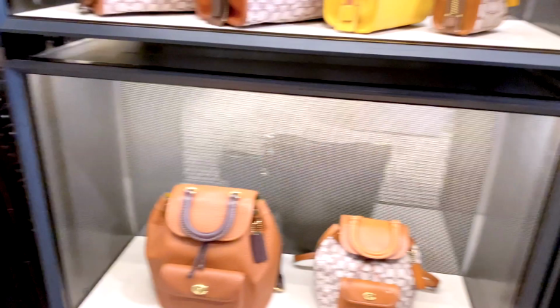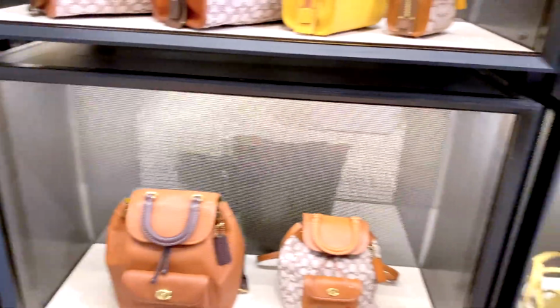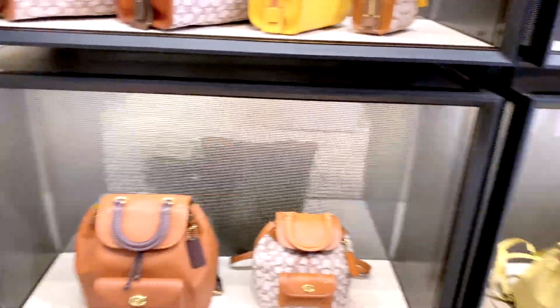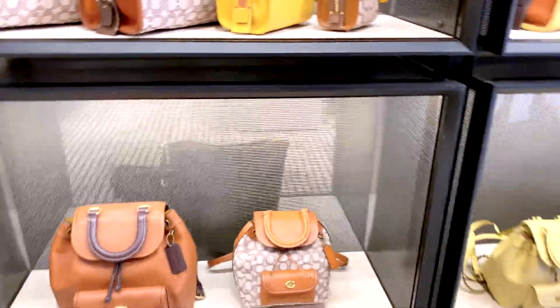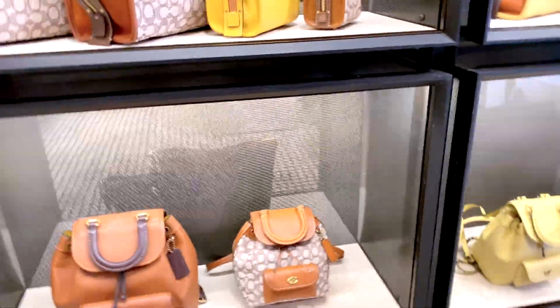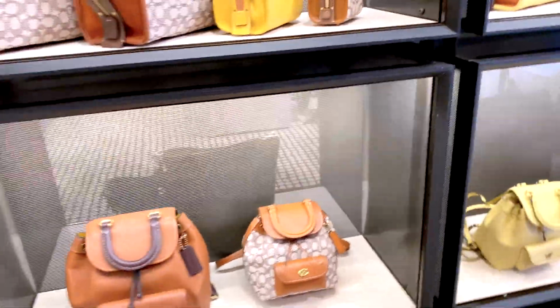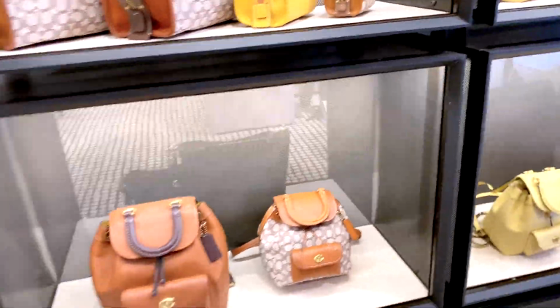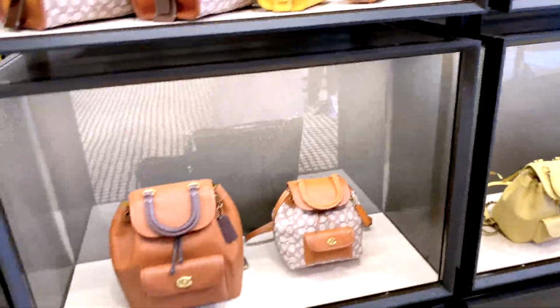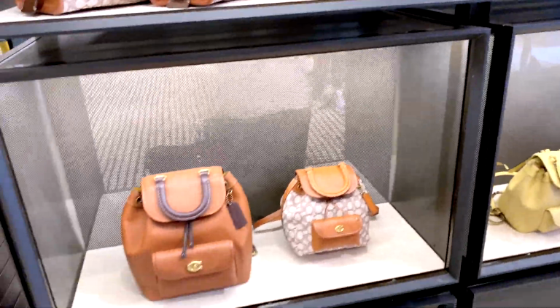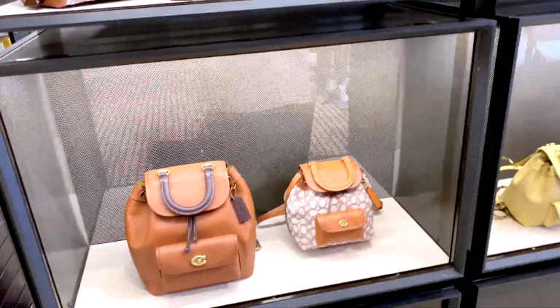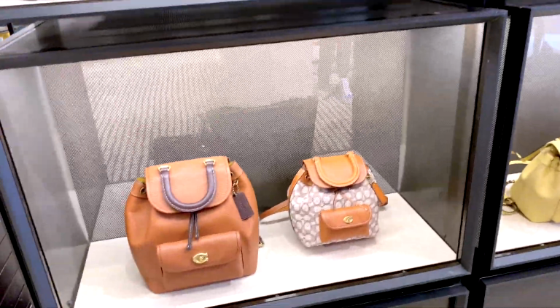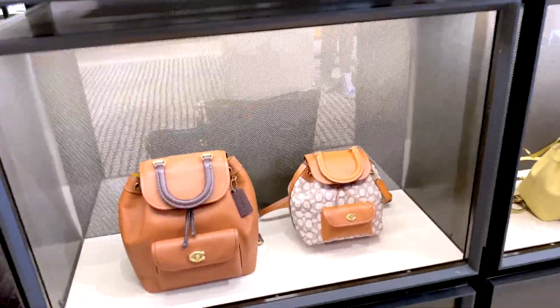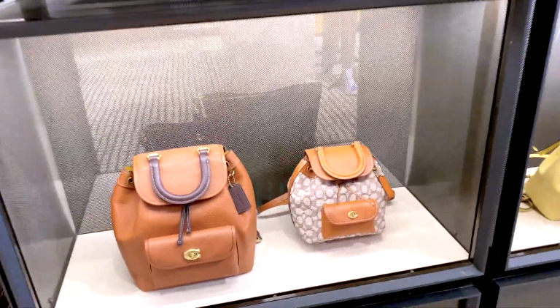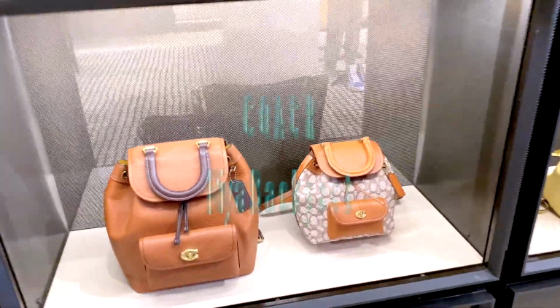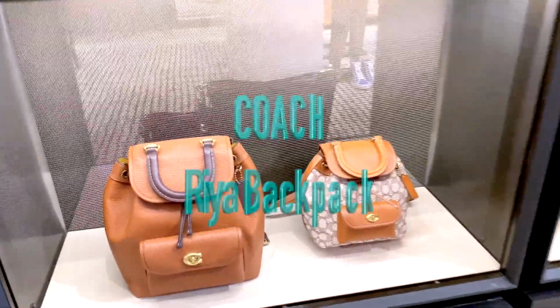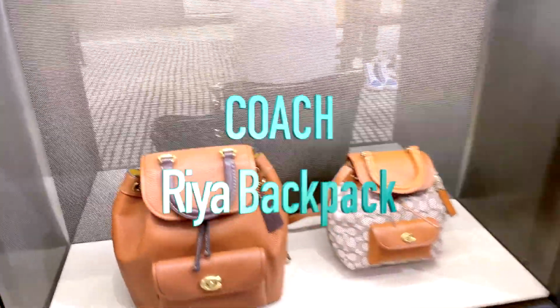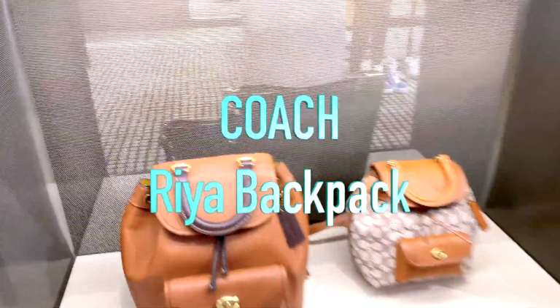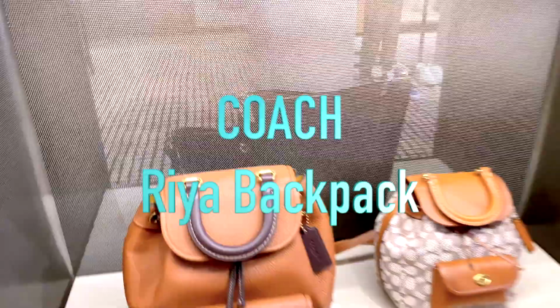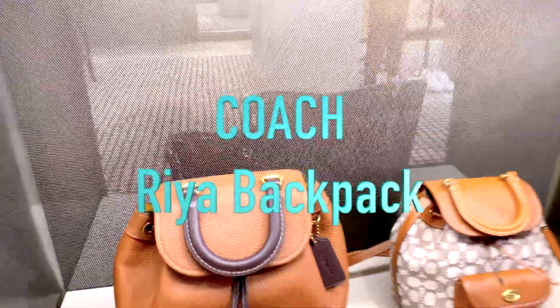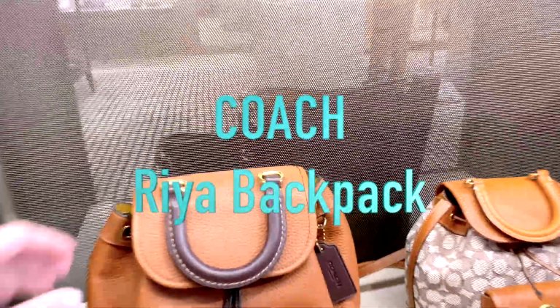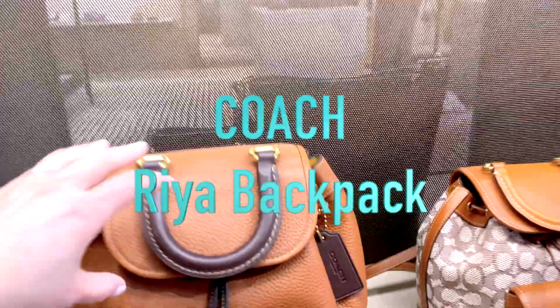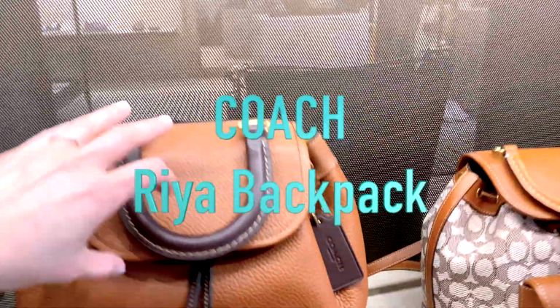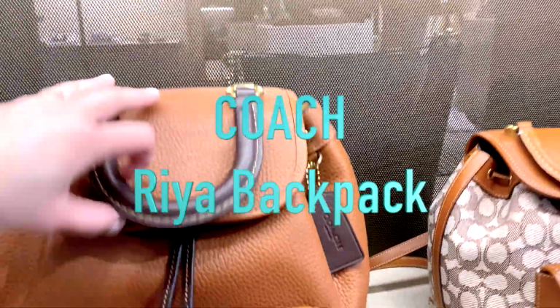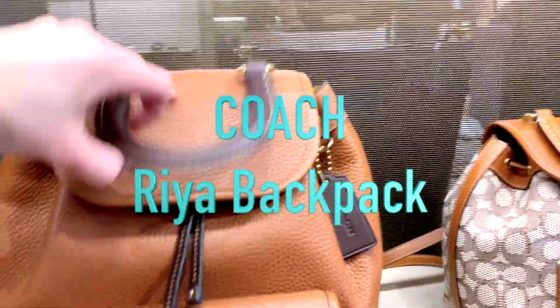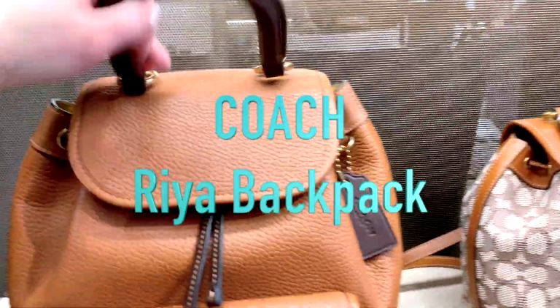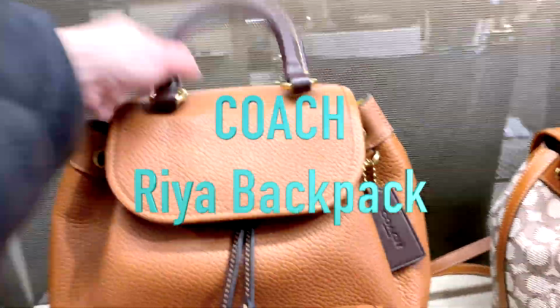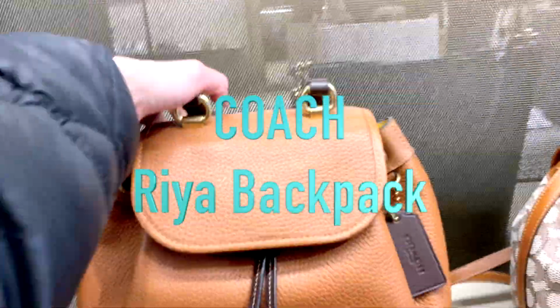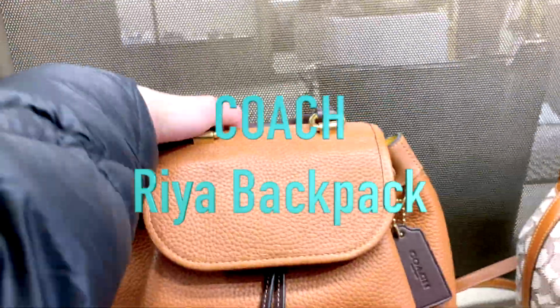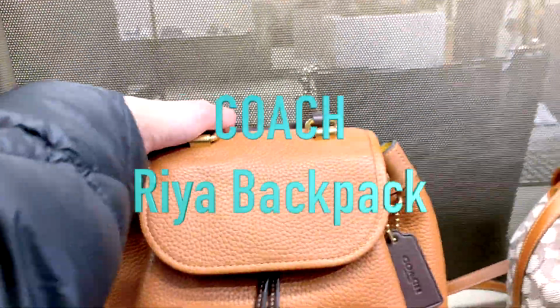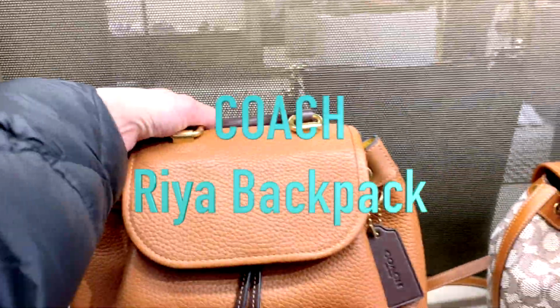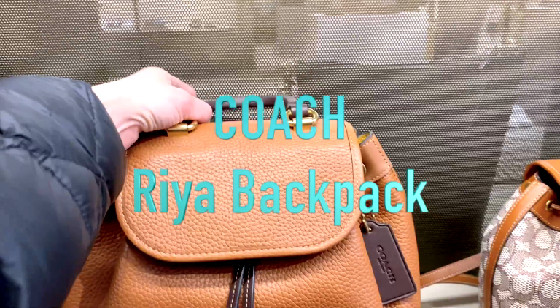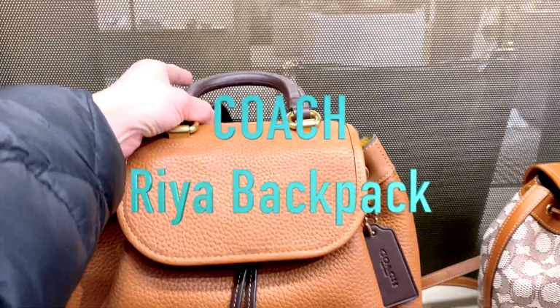Is the new Rhea backpack from Coach worth it or not? Let's go have a look in store.